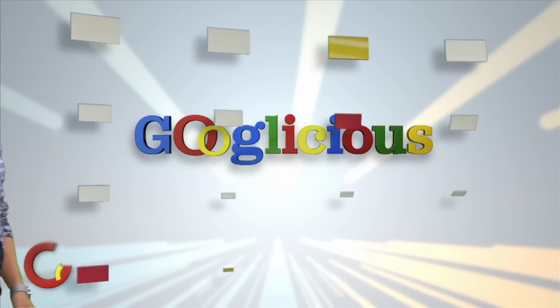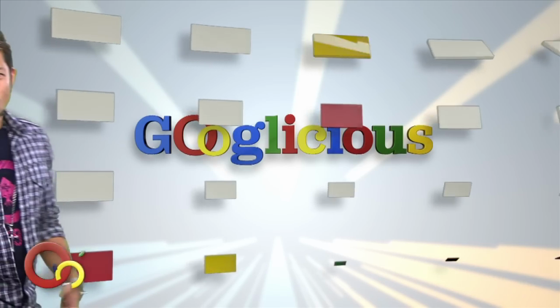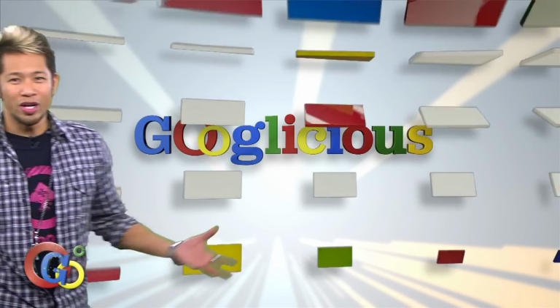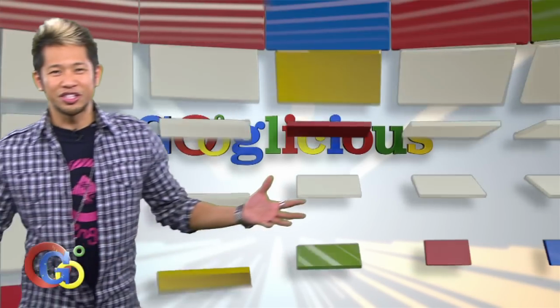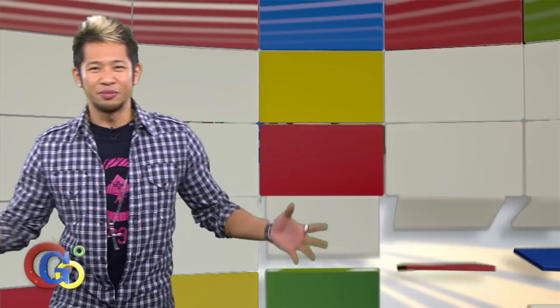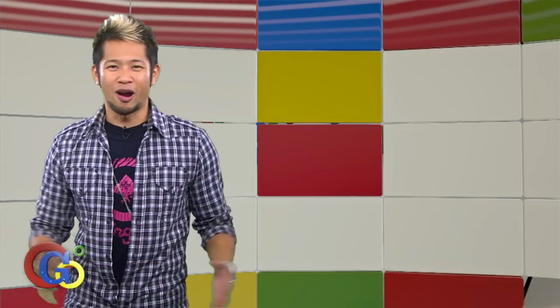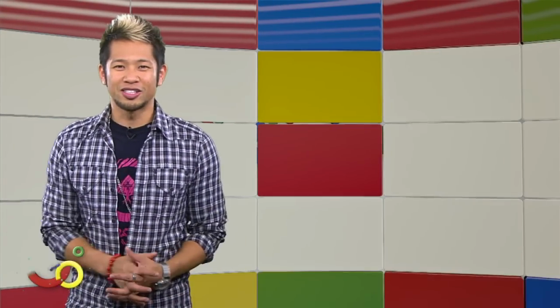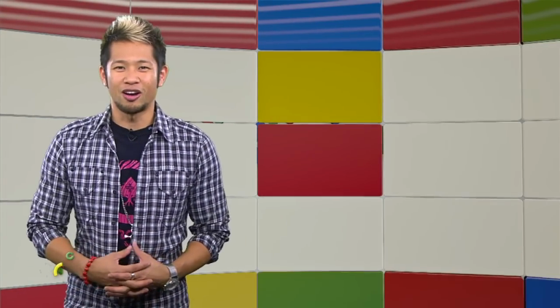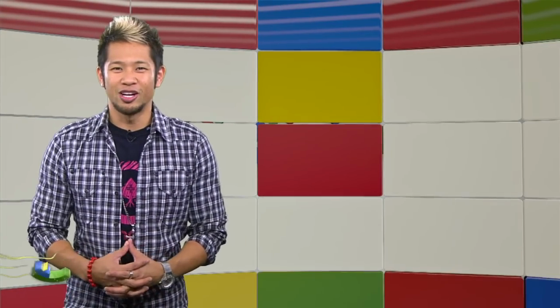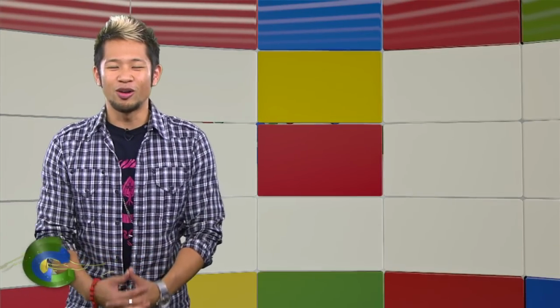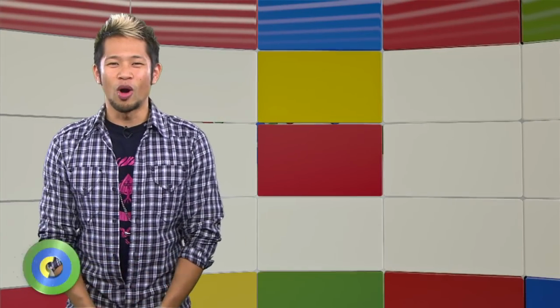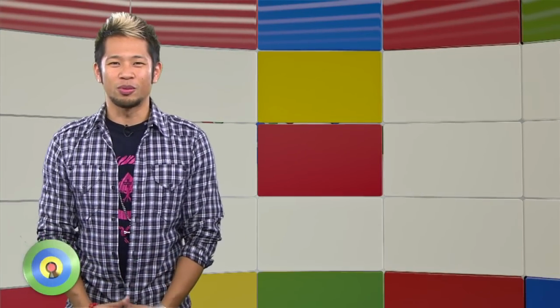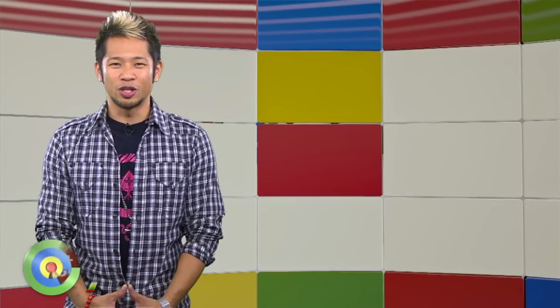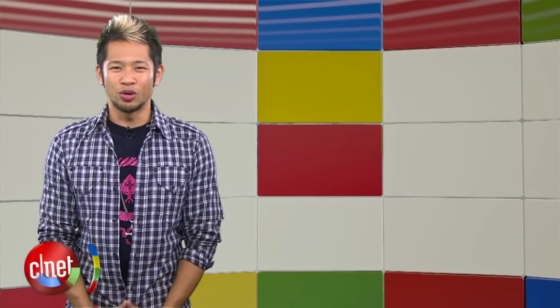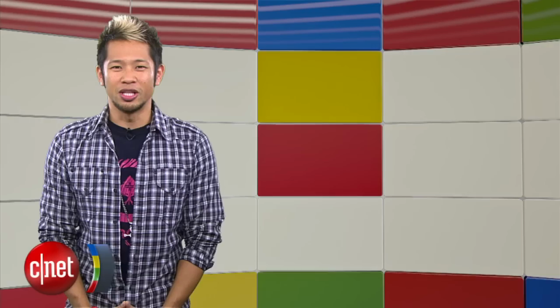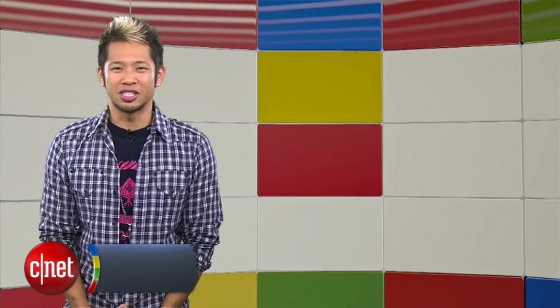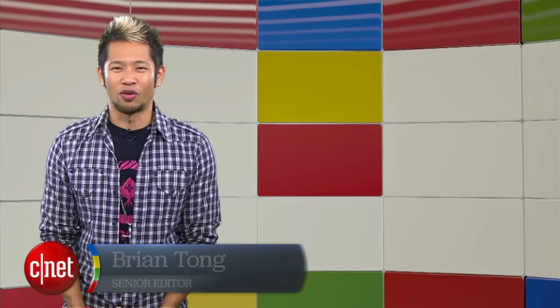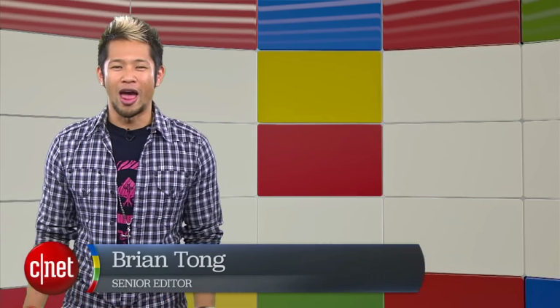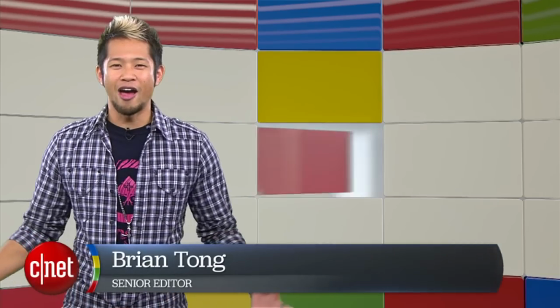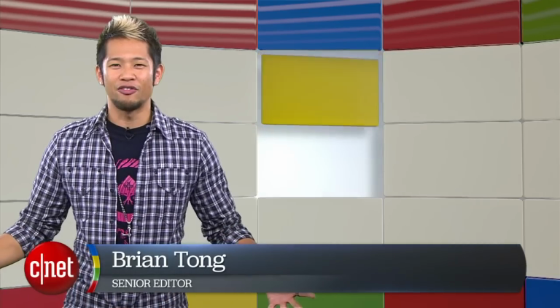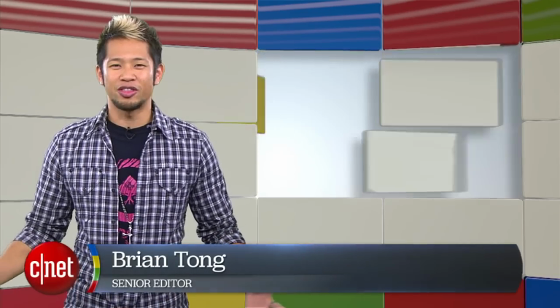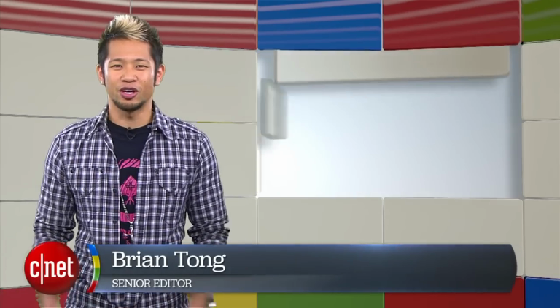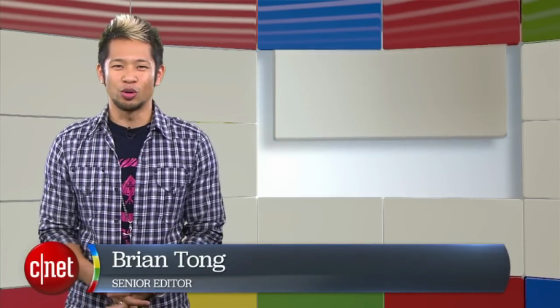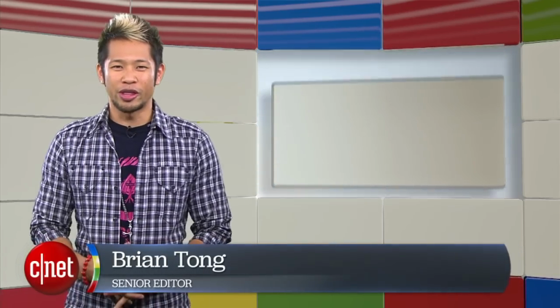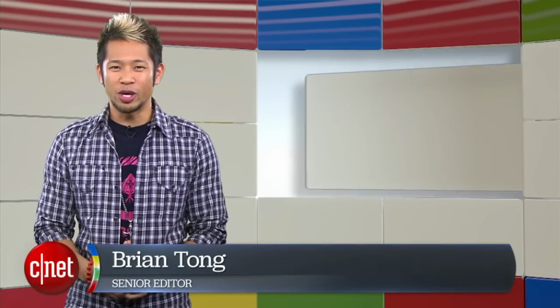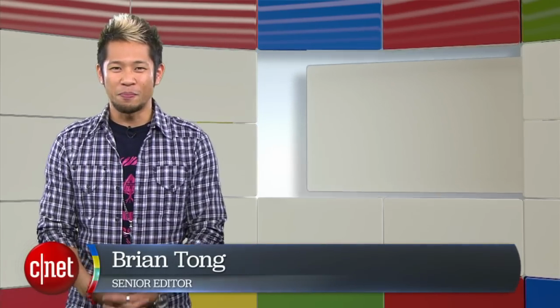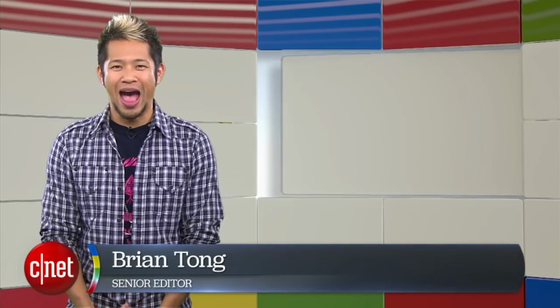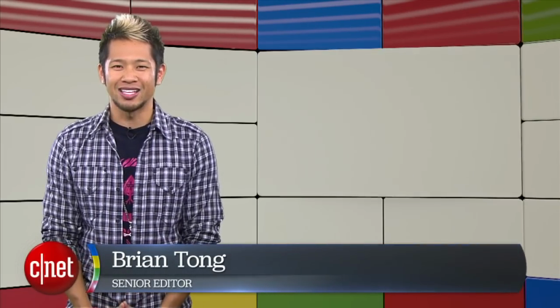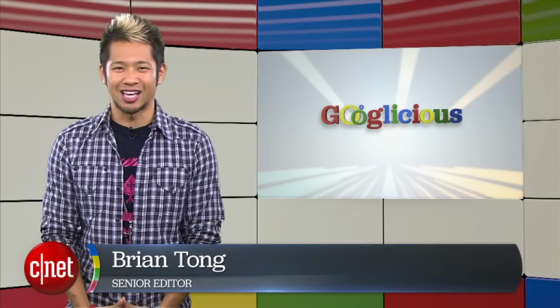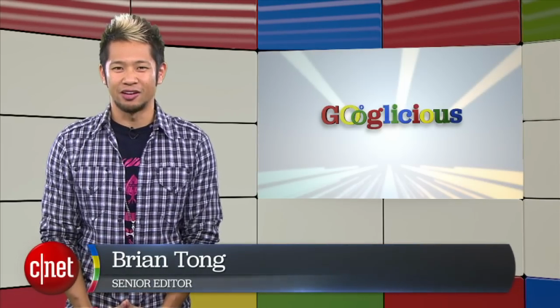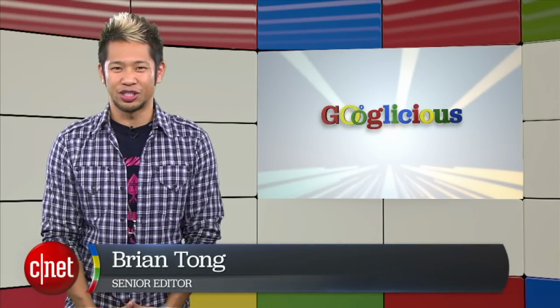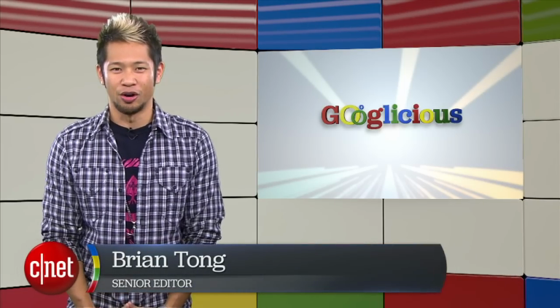What's good? Brian Tong here and welcome to Googlelicious for everything Google that we can pack inside of a show.